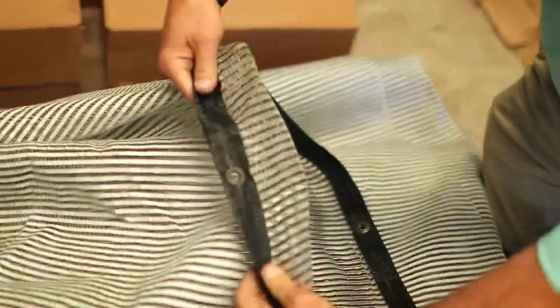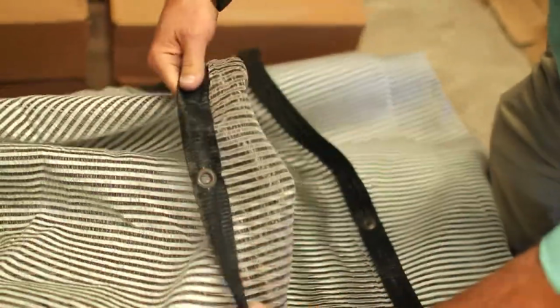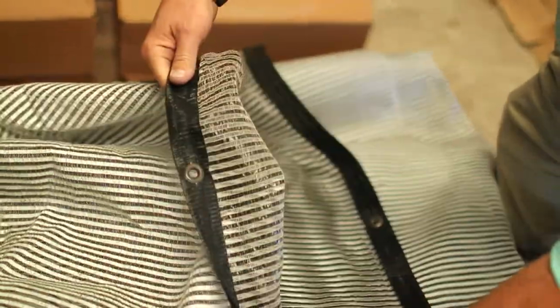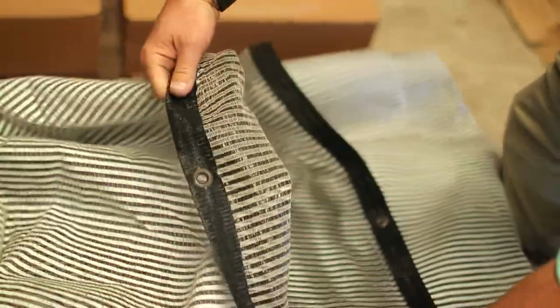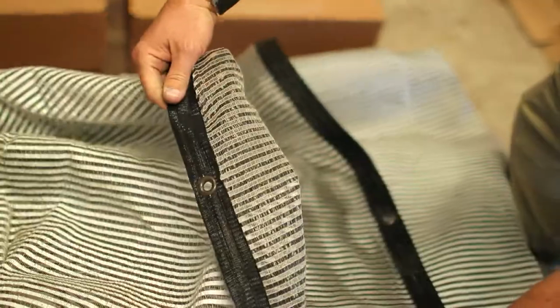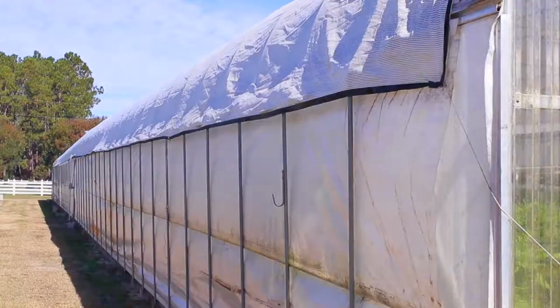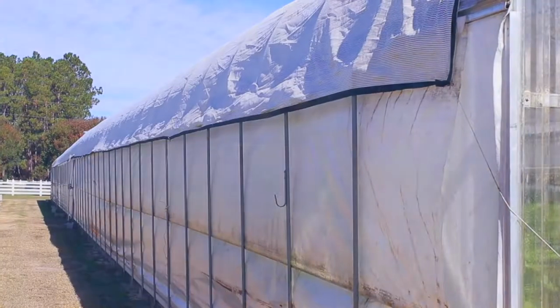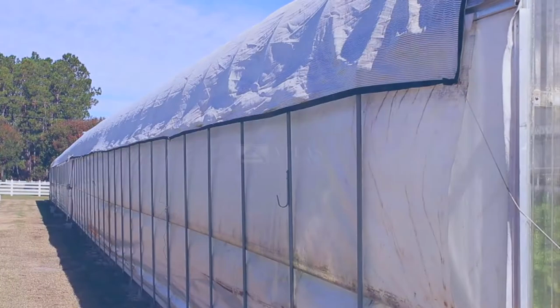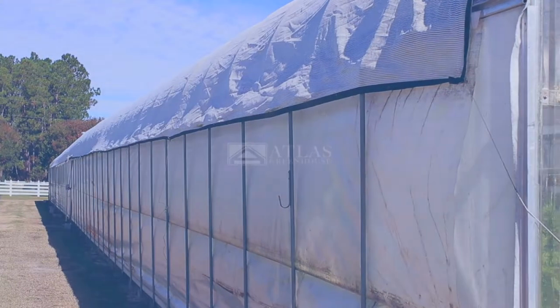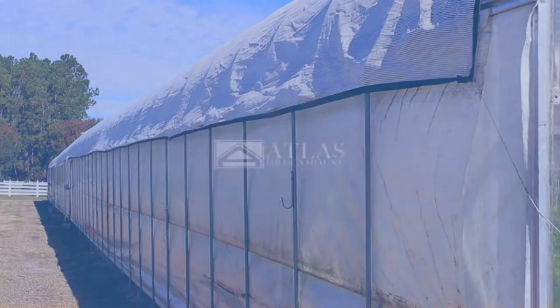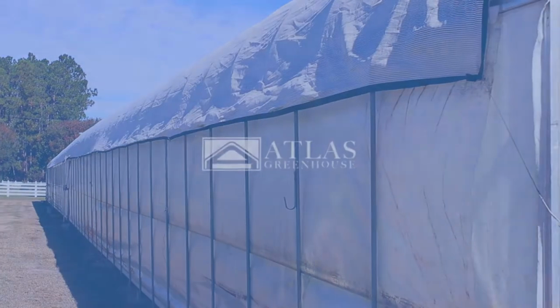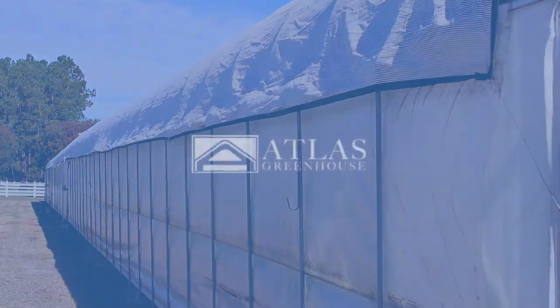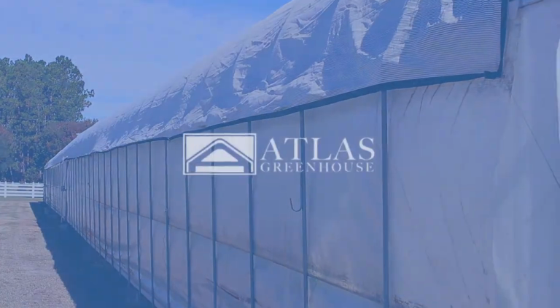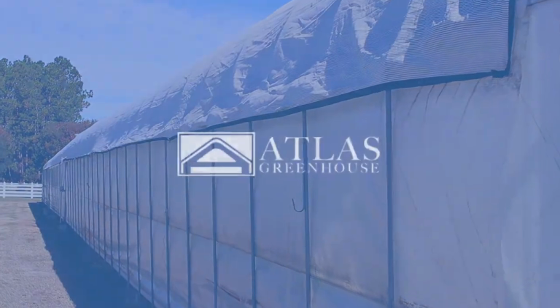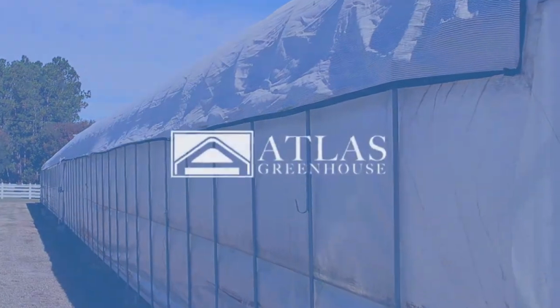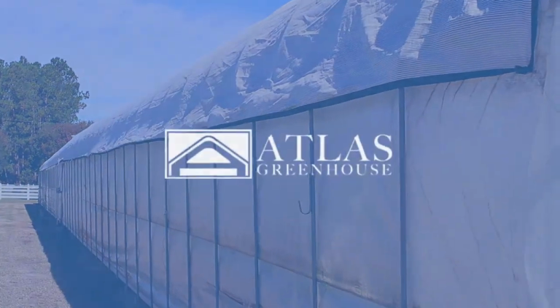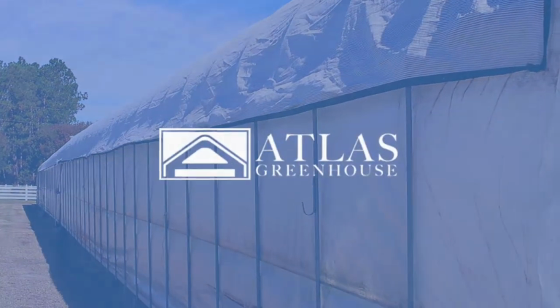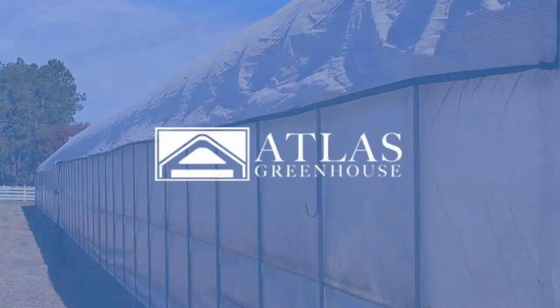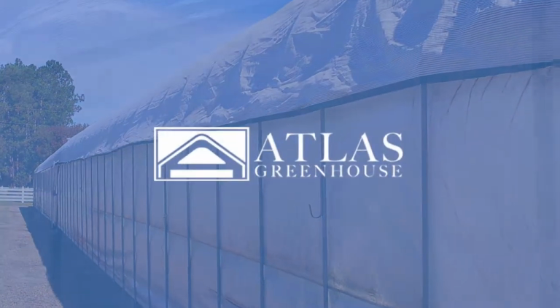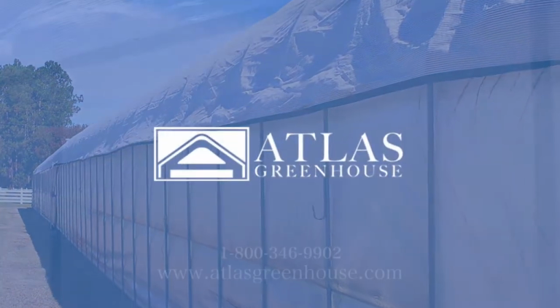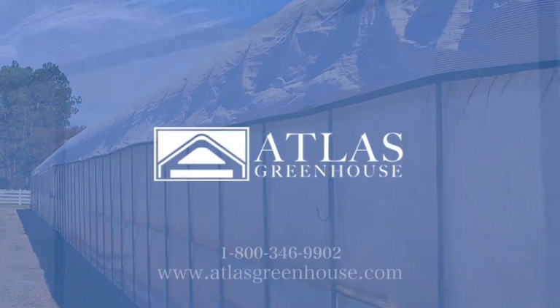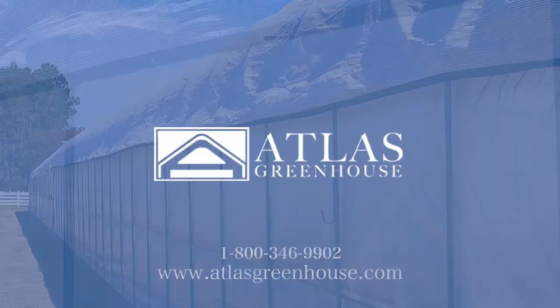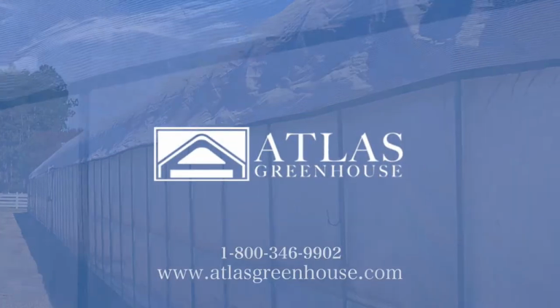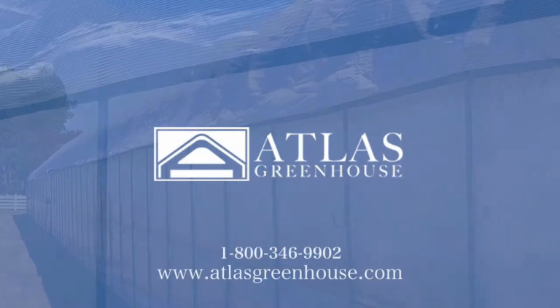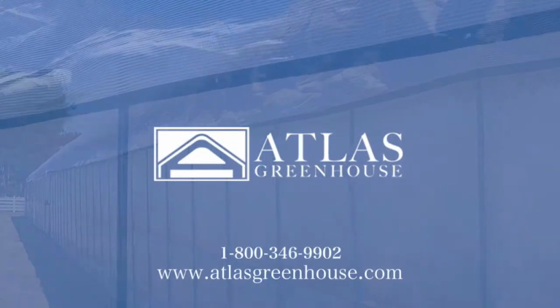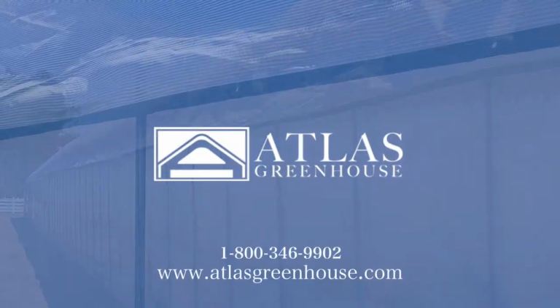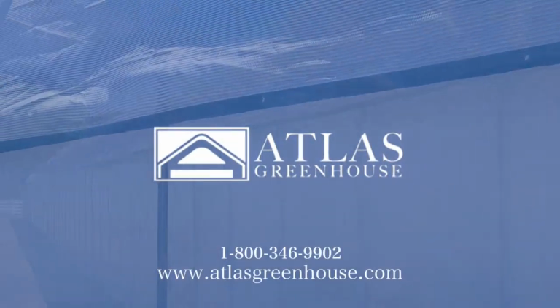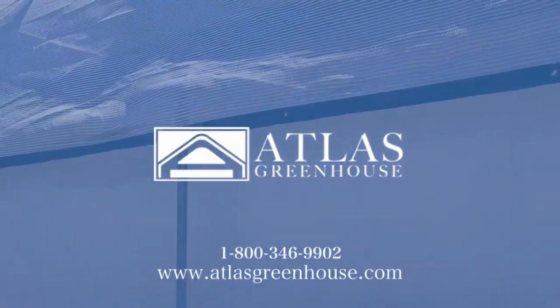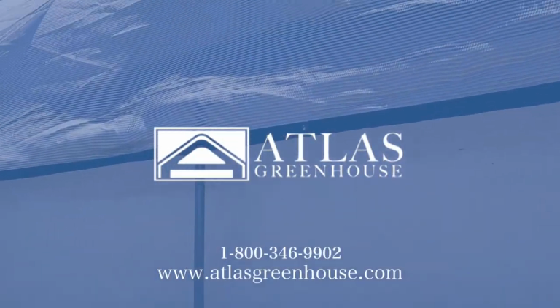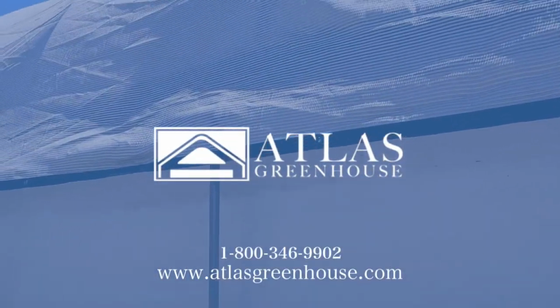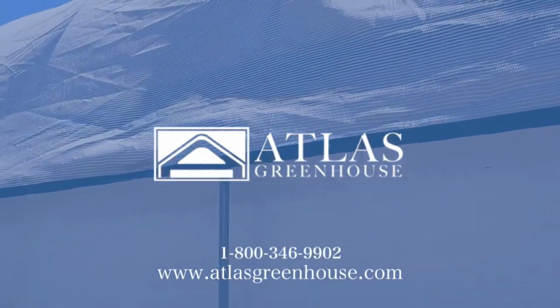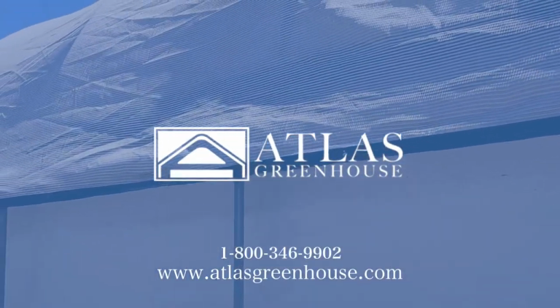Contact an Atlas sales representative for assistance in choosing the Svensson climate screen that is best for you.